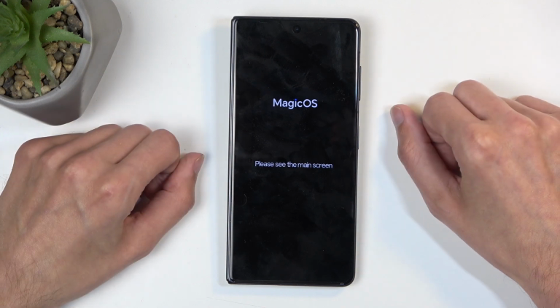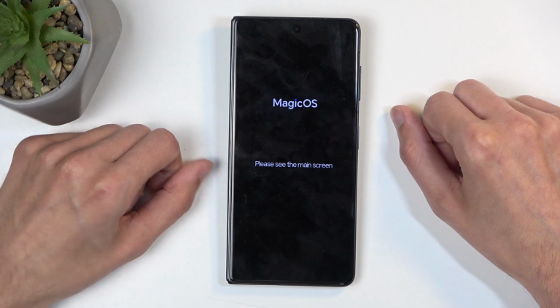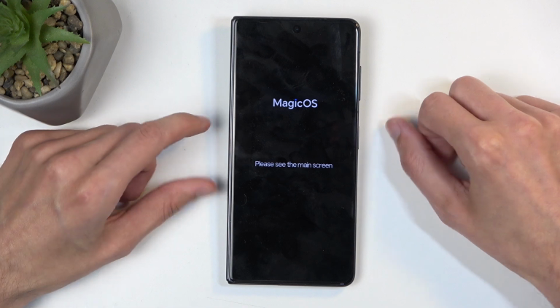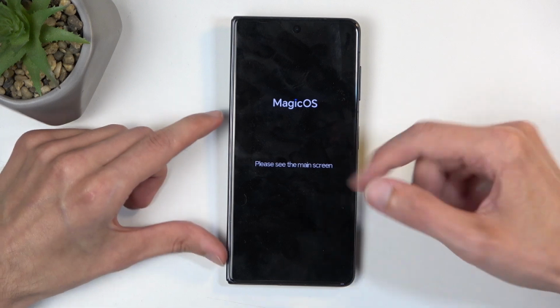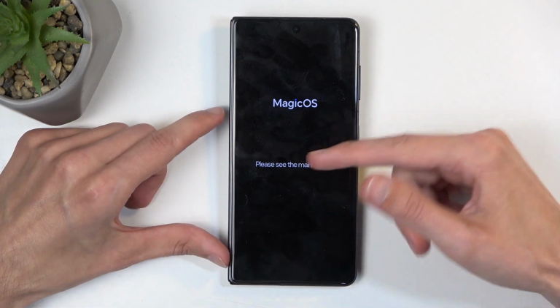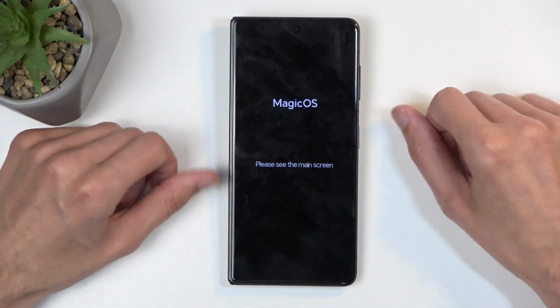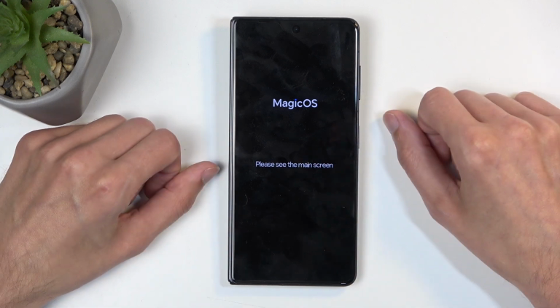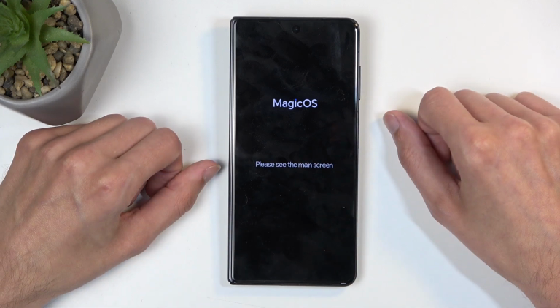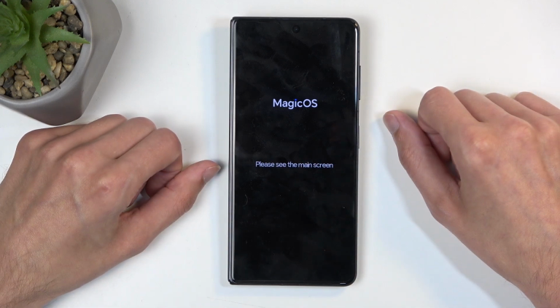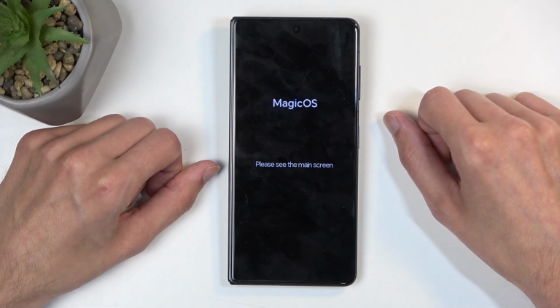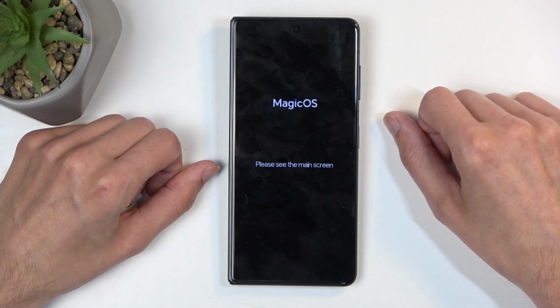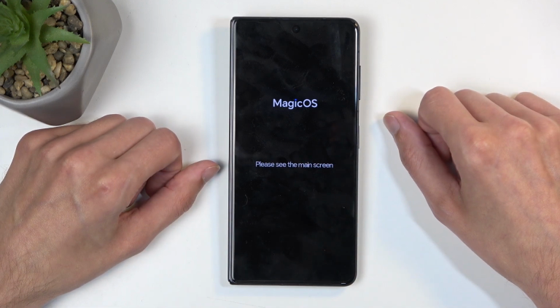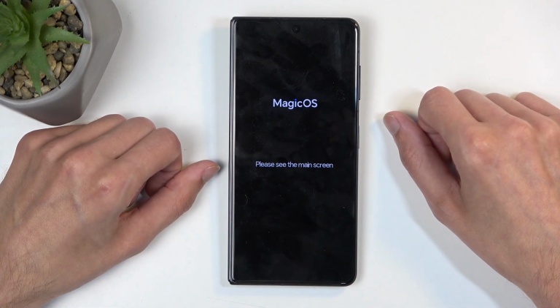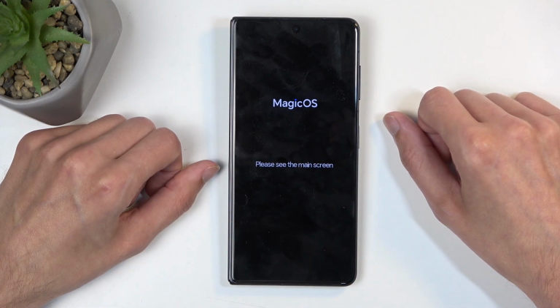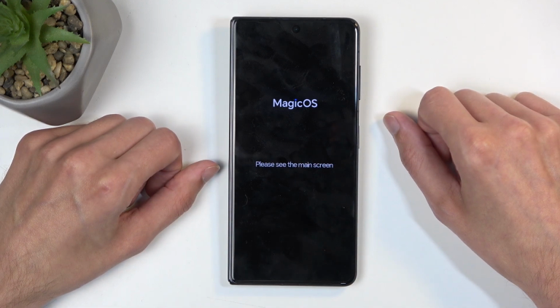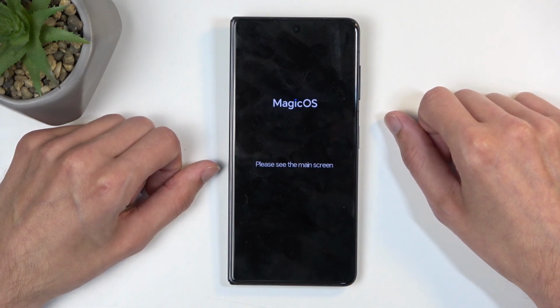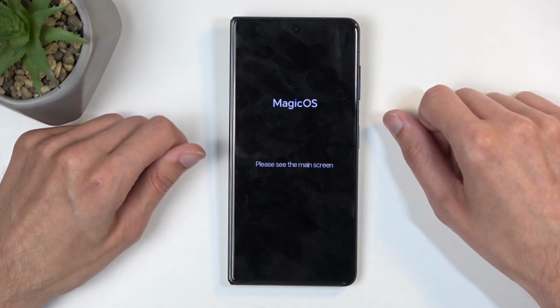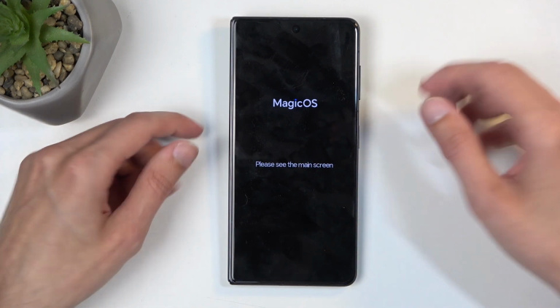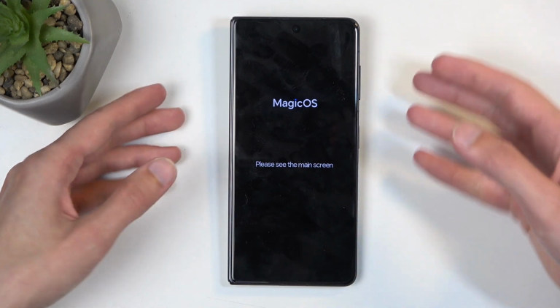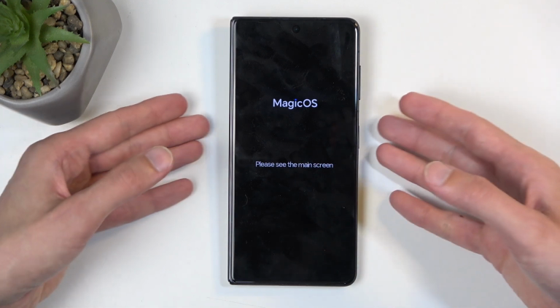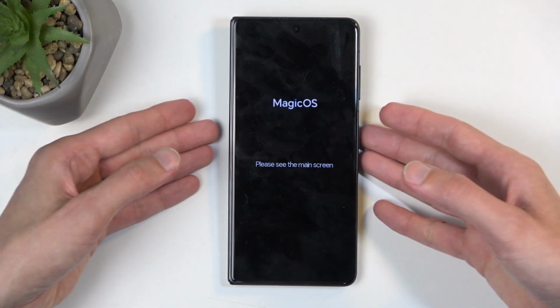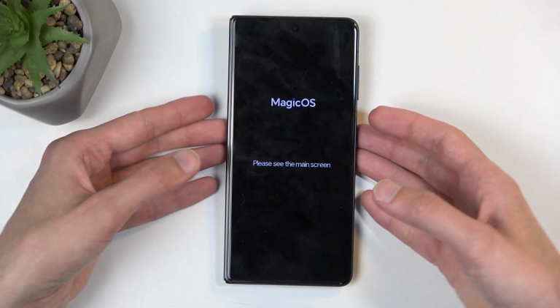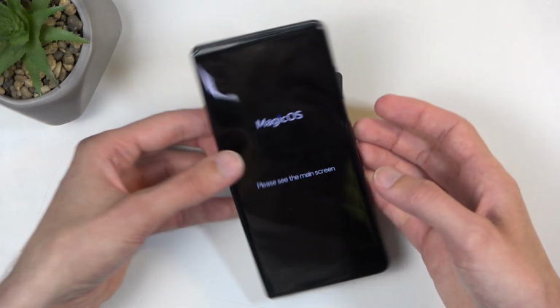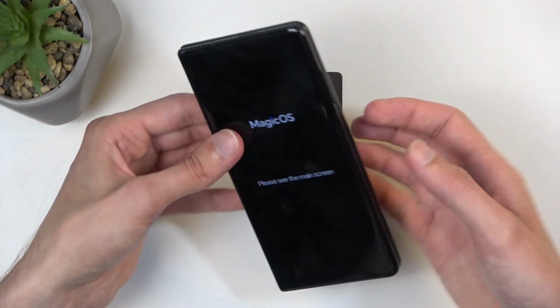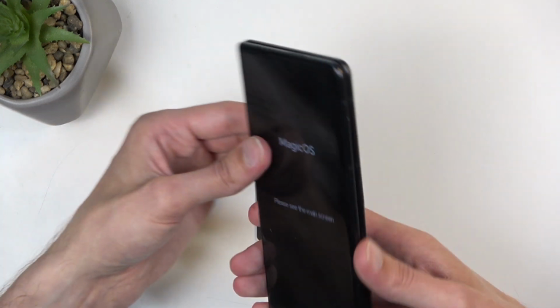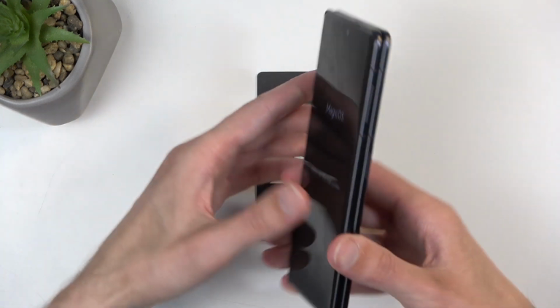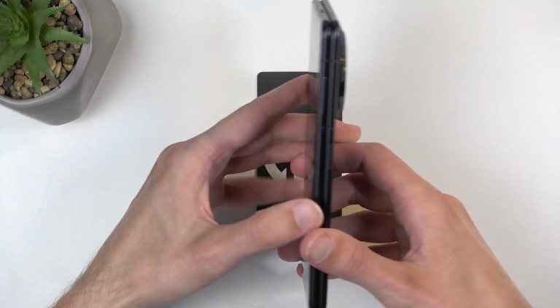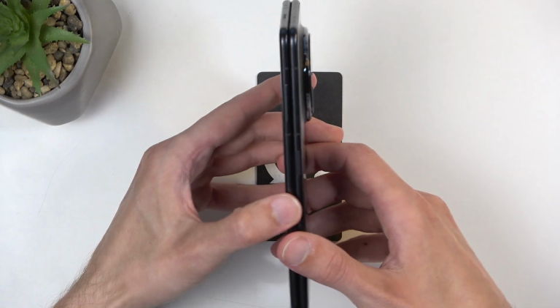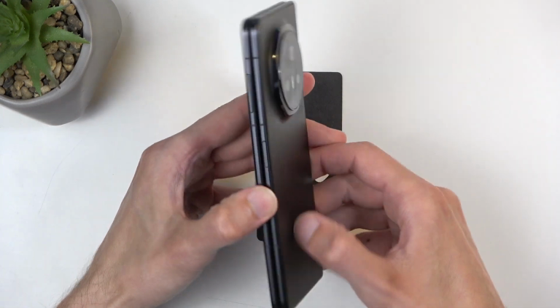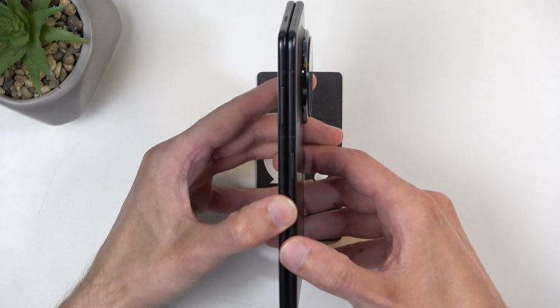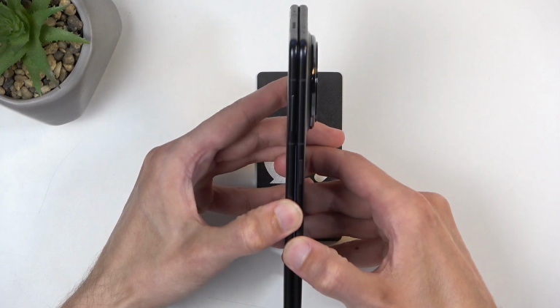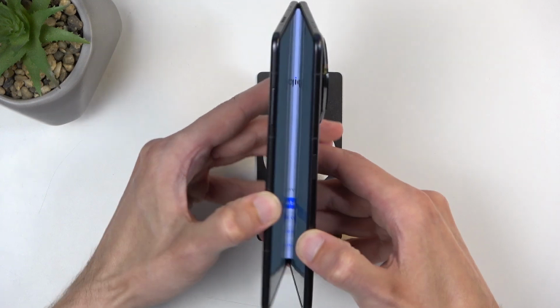You get this pop-up right here if you're using the cover display, so please see the main screen. Main screen means the inside one, actually.